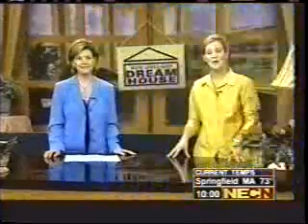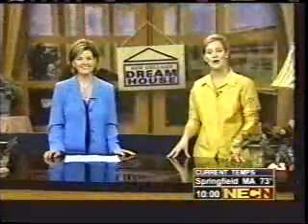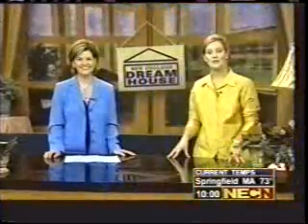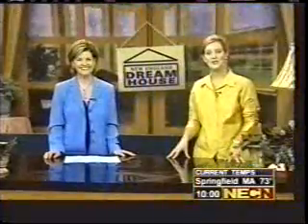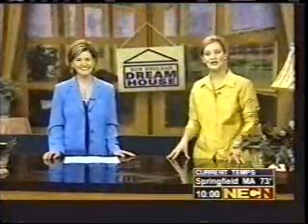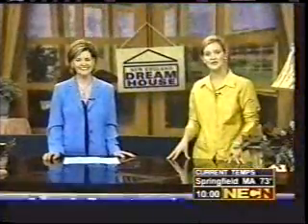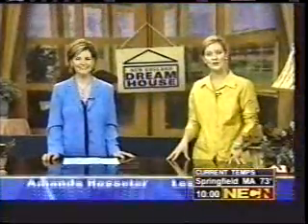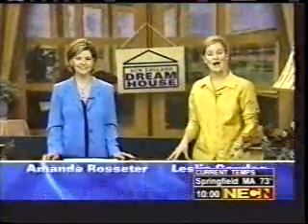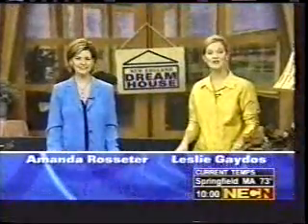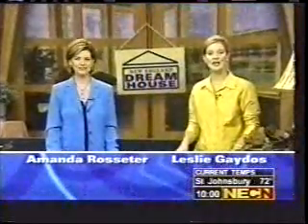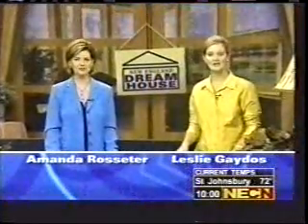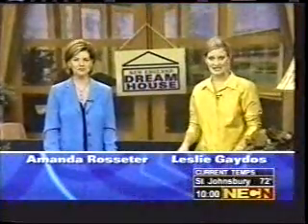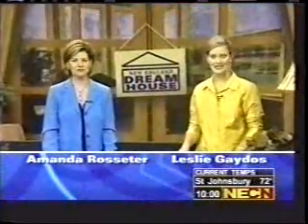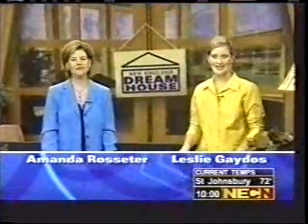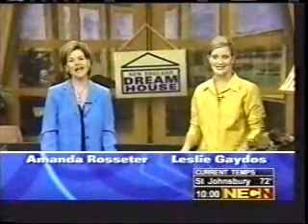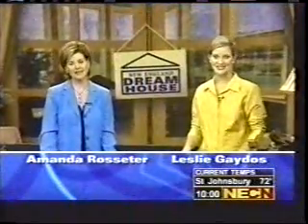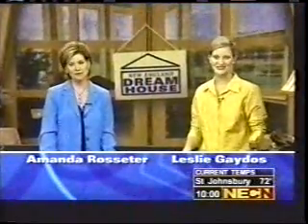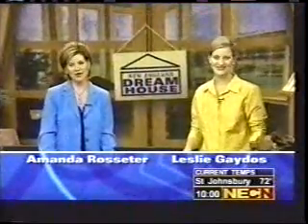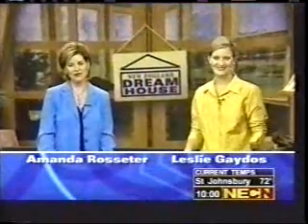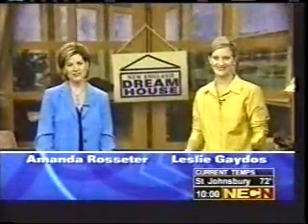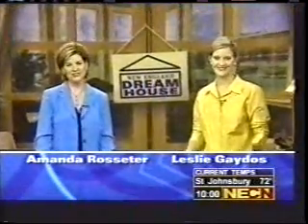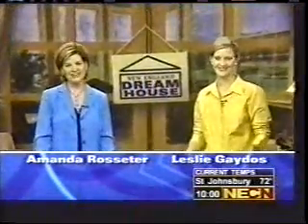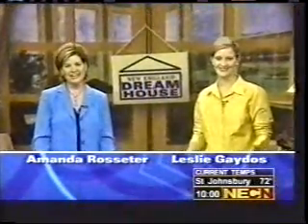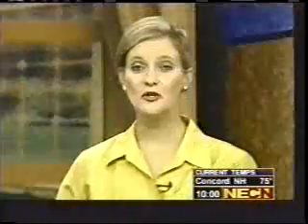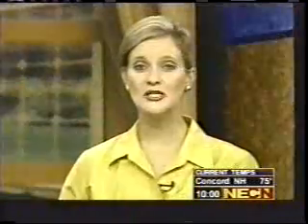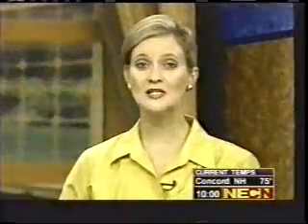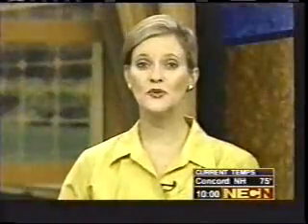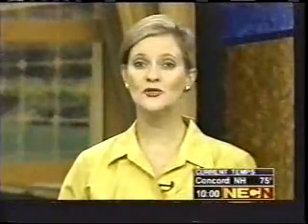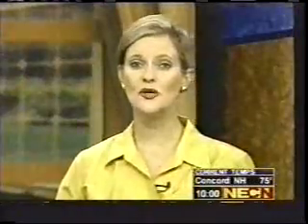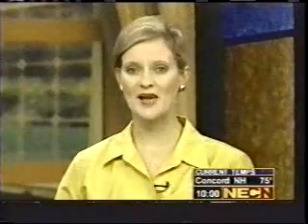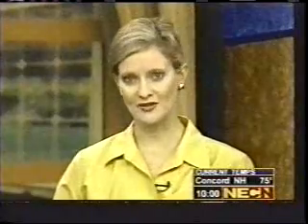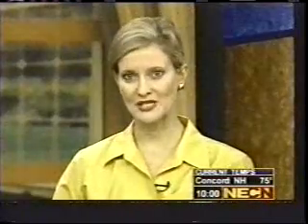Welcome to New England Dream House. I'm Leslie Gatiss. And I'm Amanda Rossiter. First, this week's Dream House.